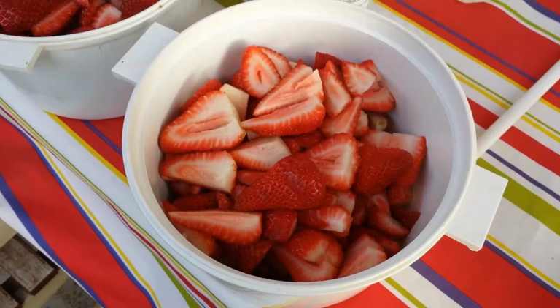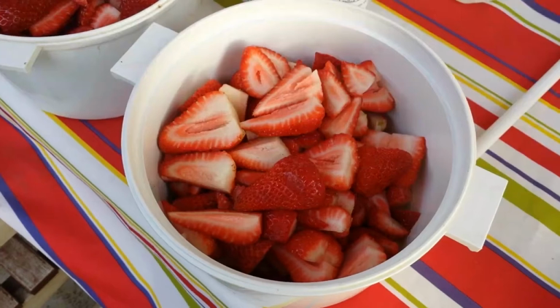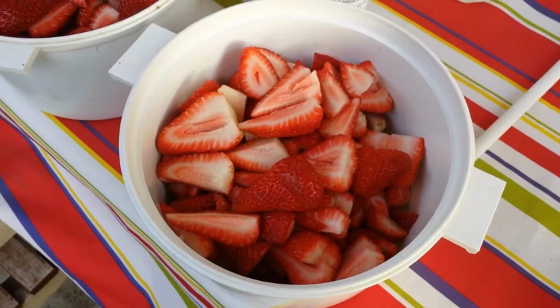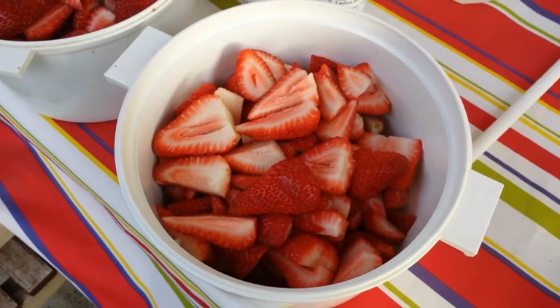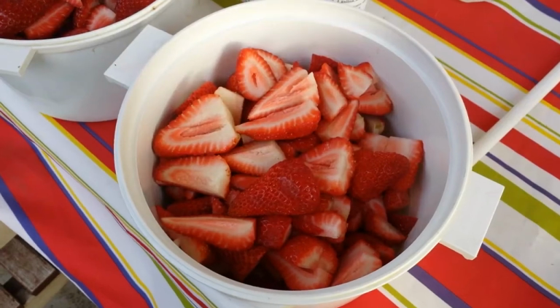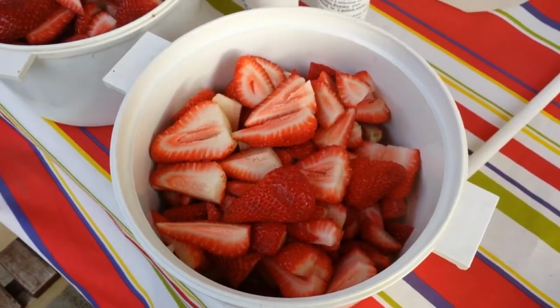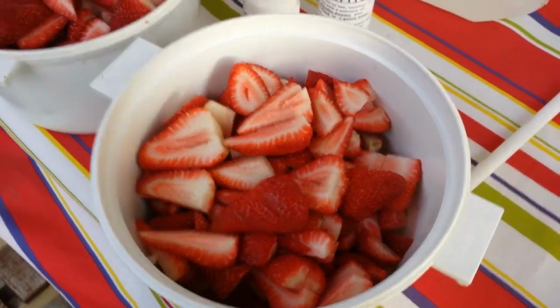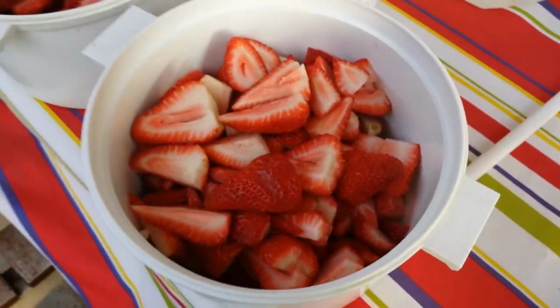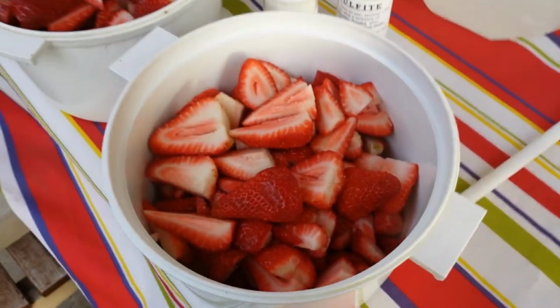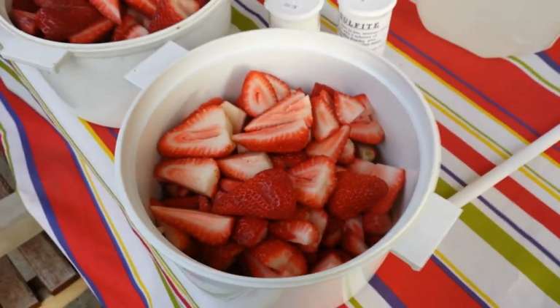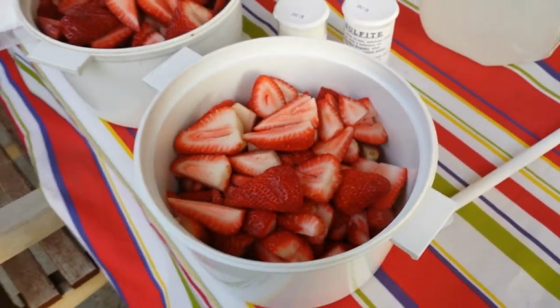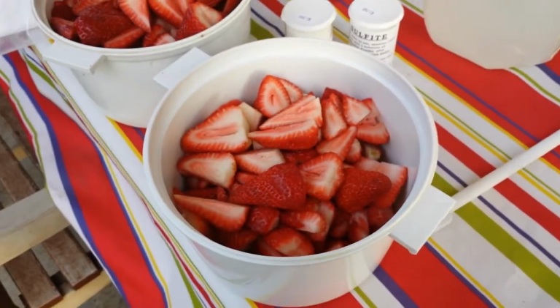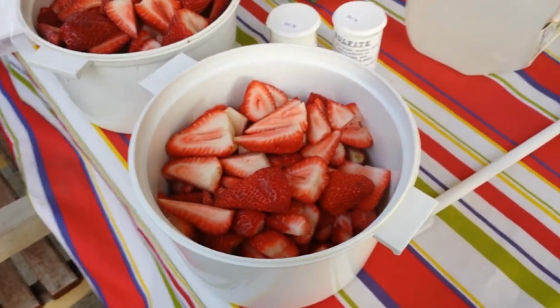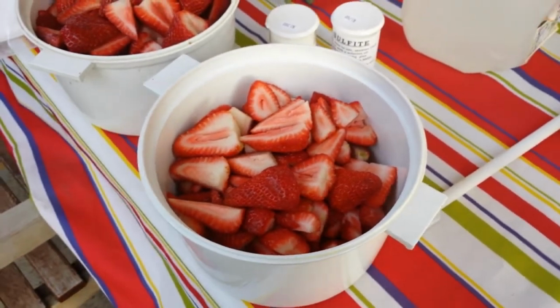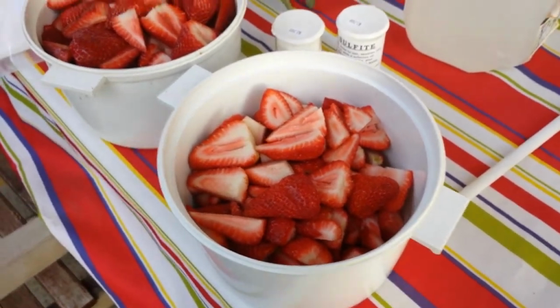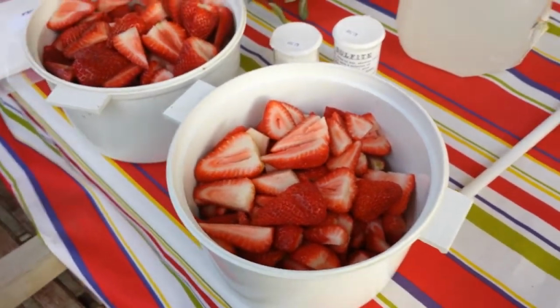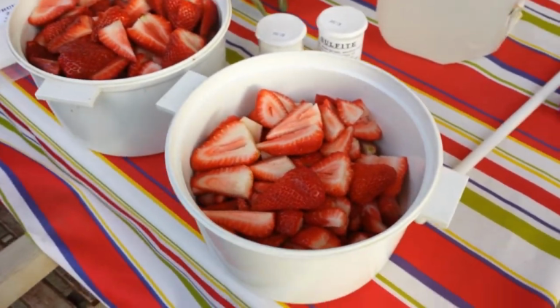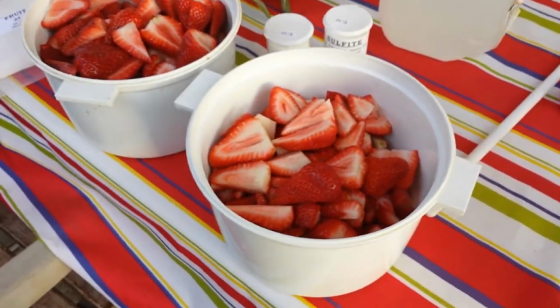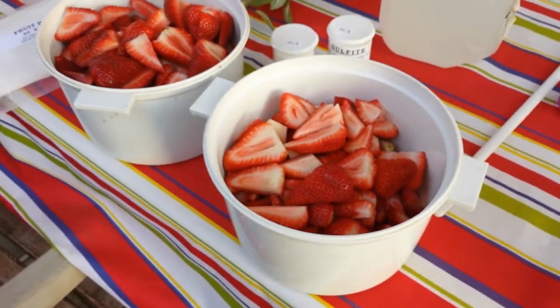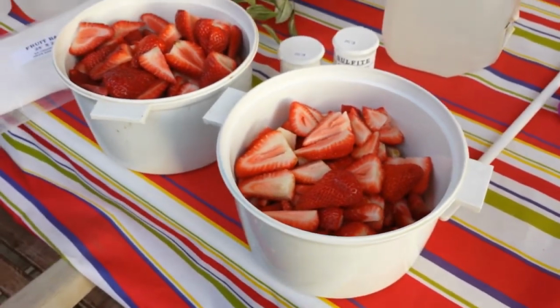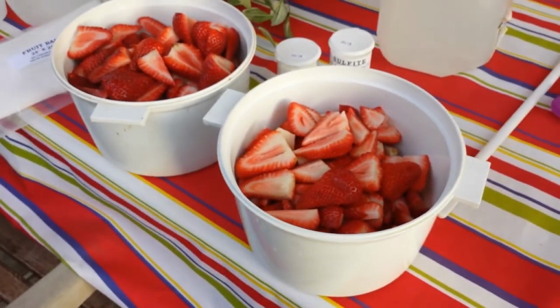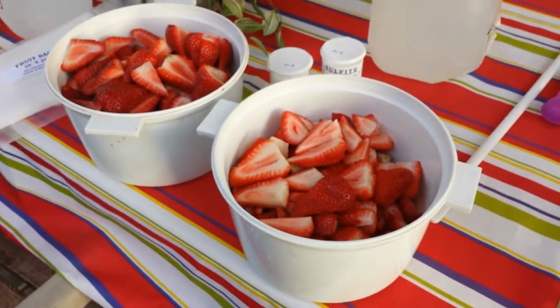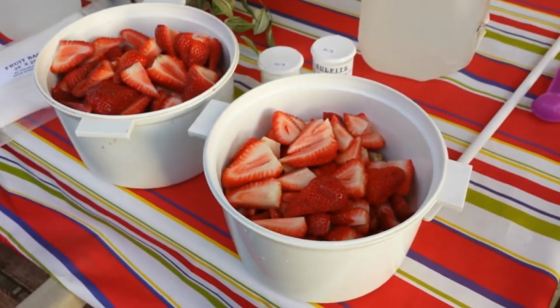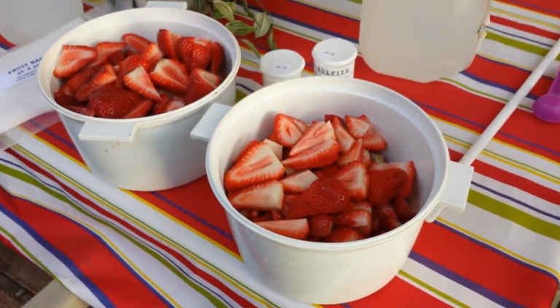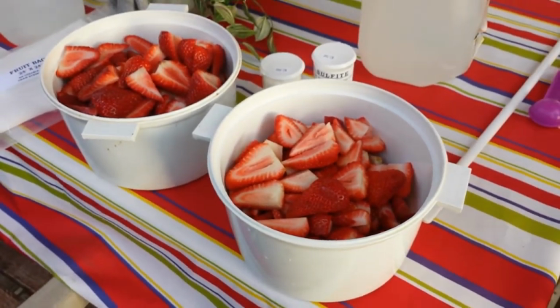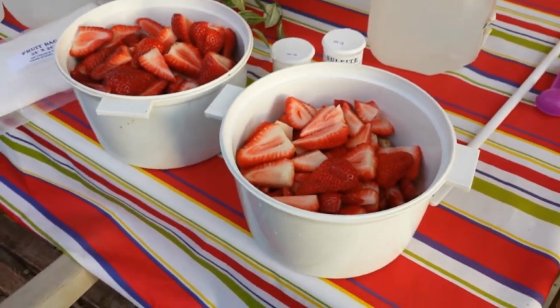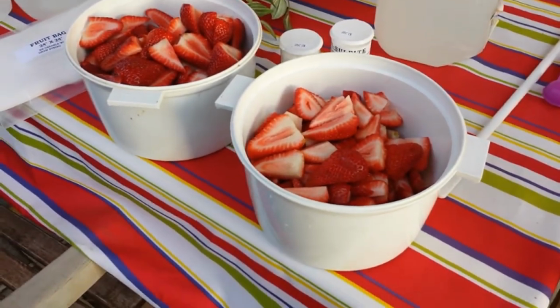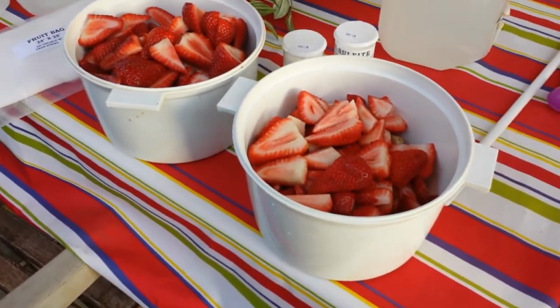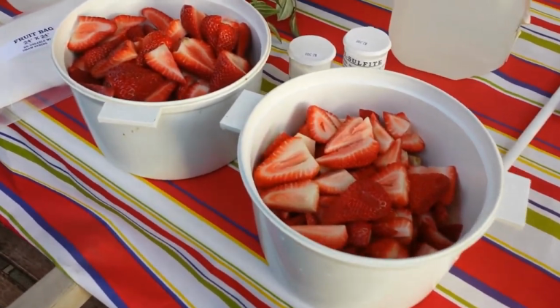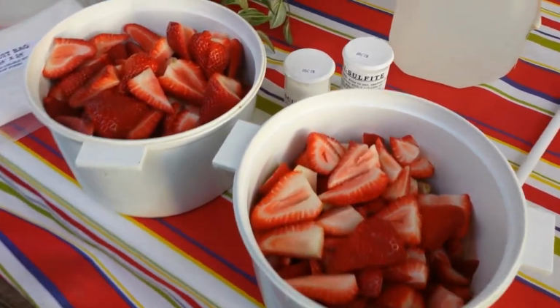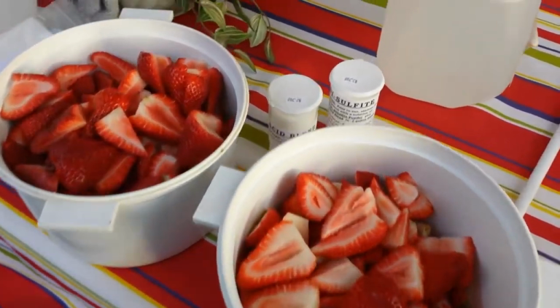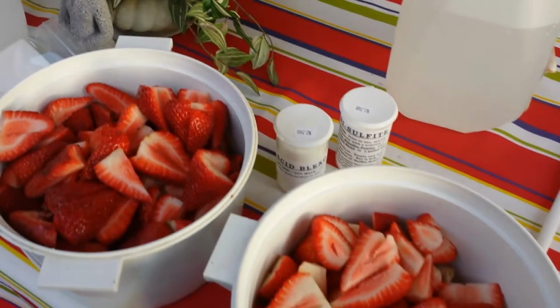Hi and welcome back. This is part two of making homemade strawberry wine.